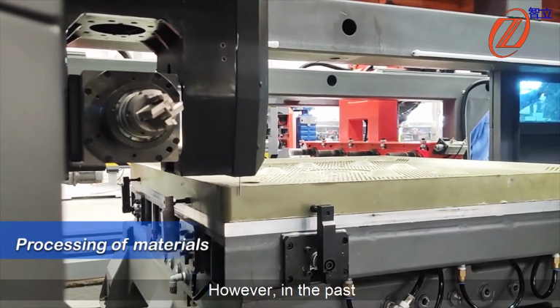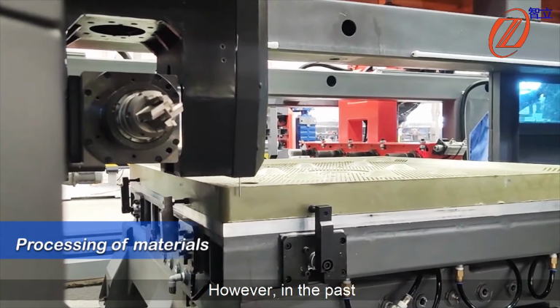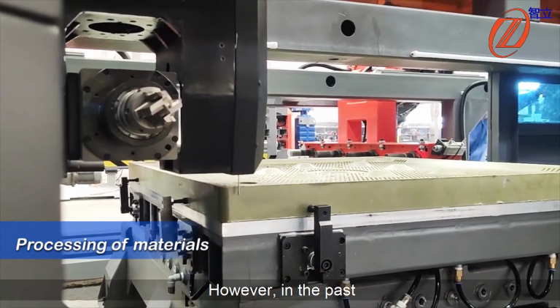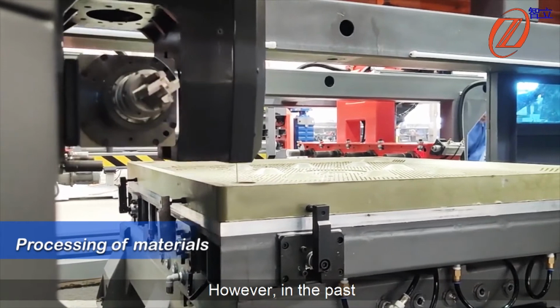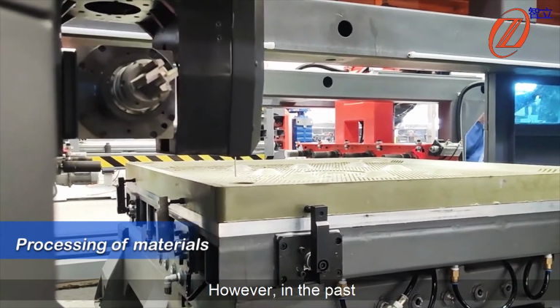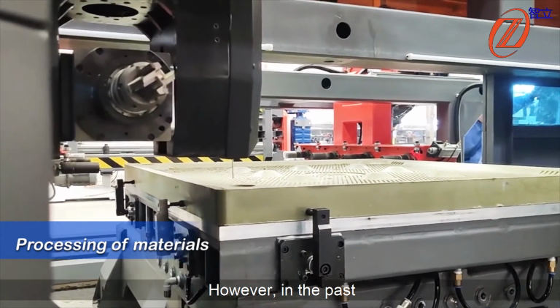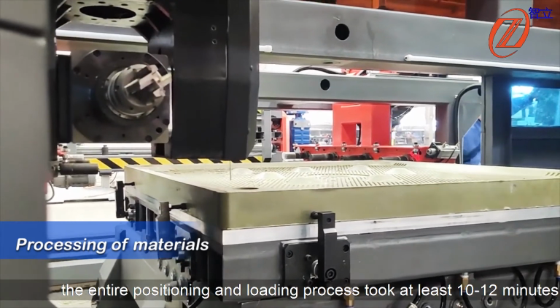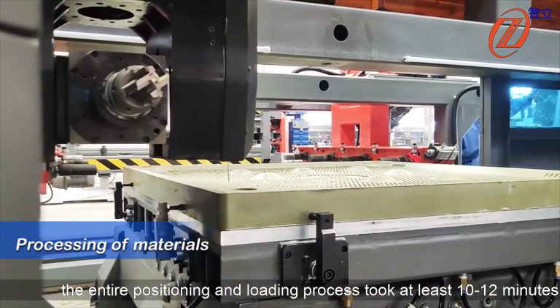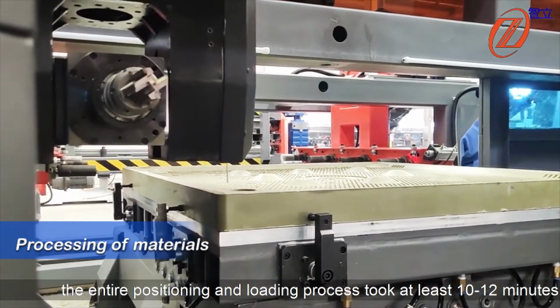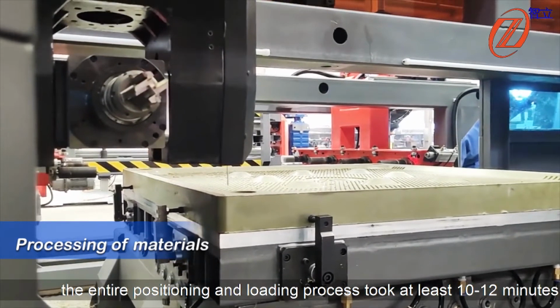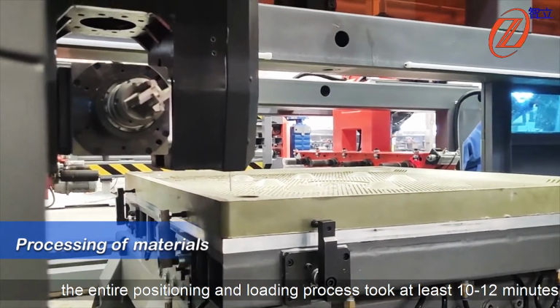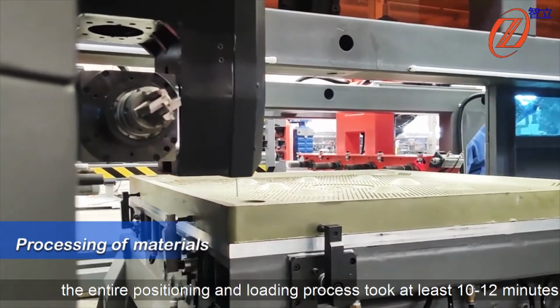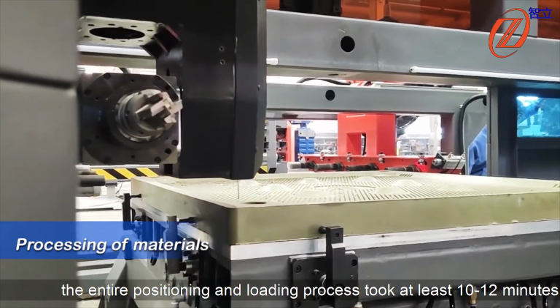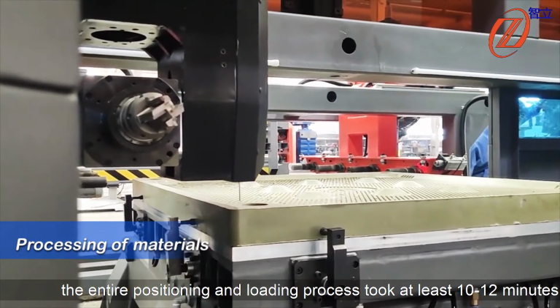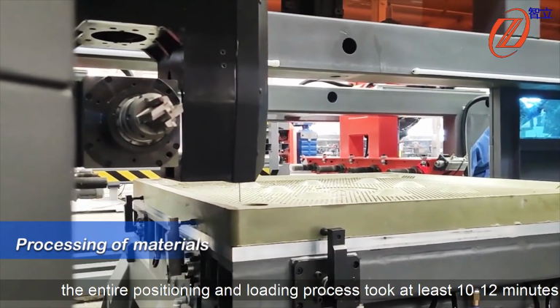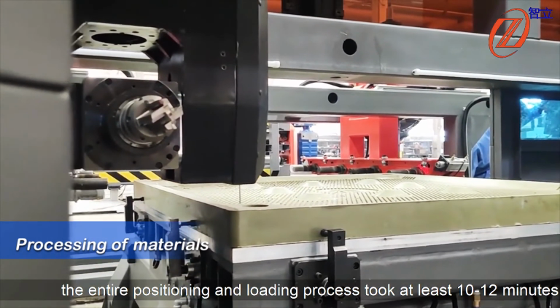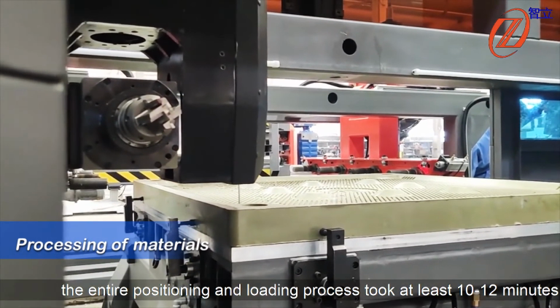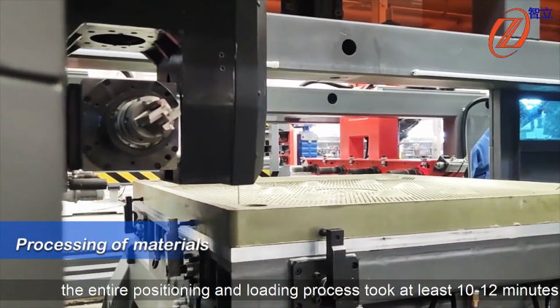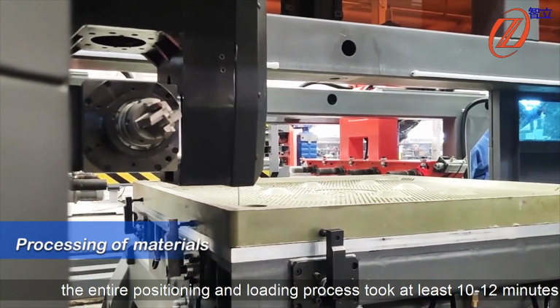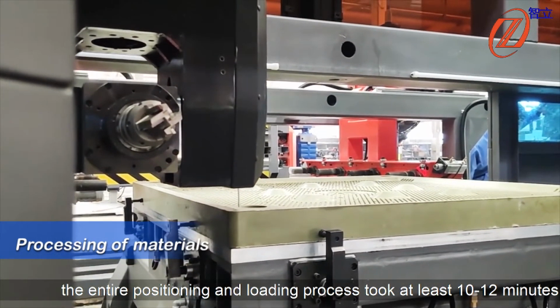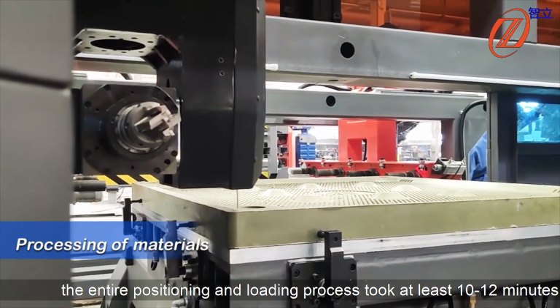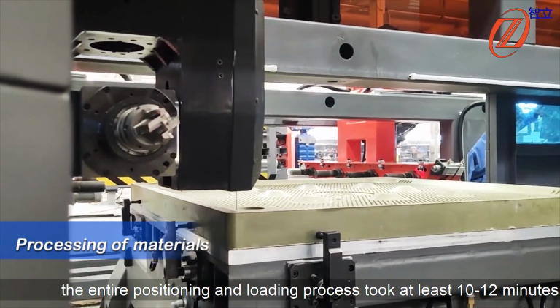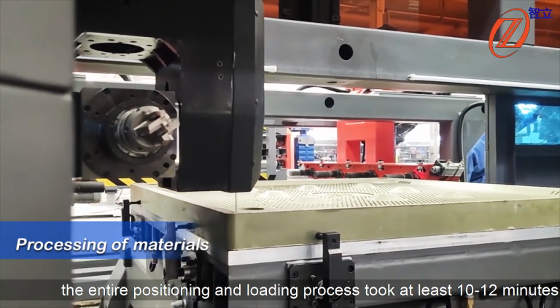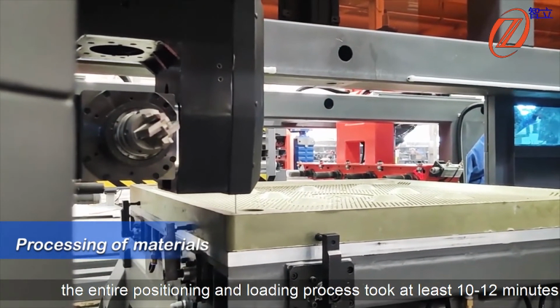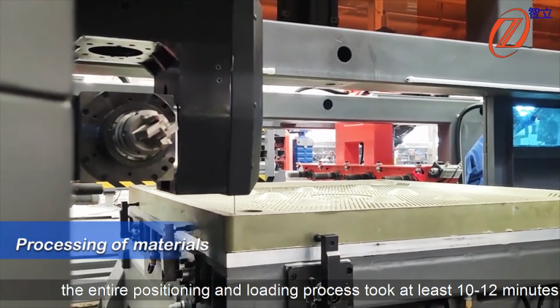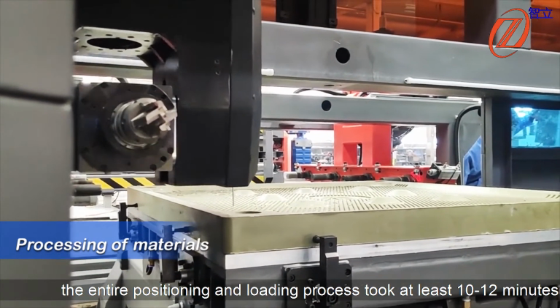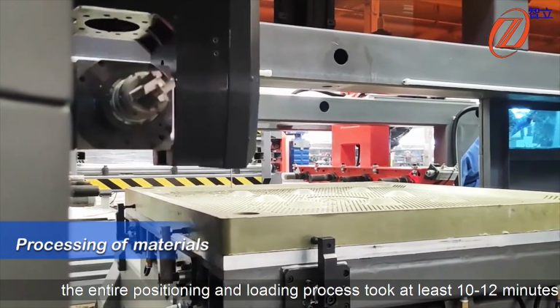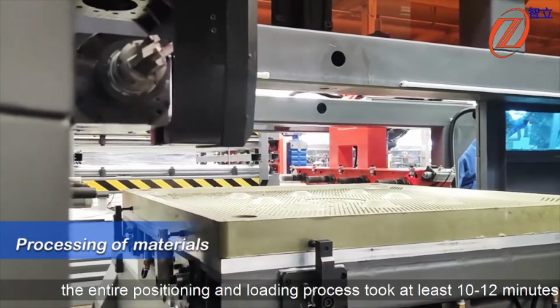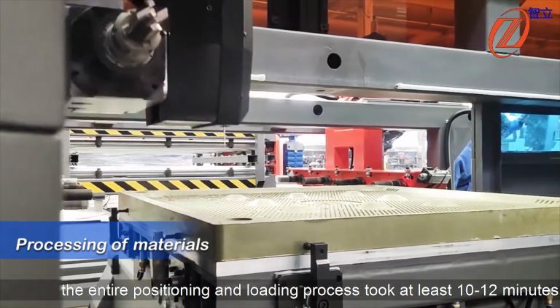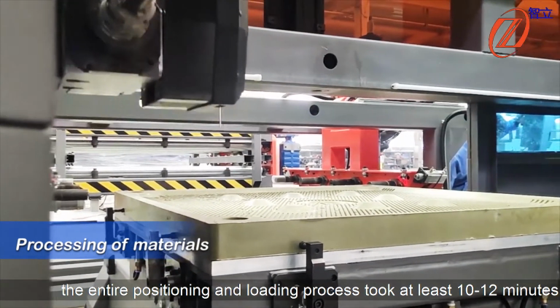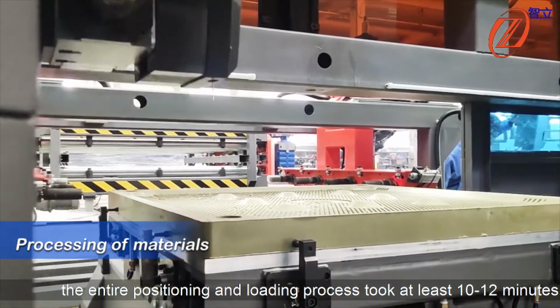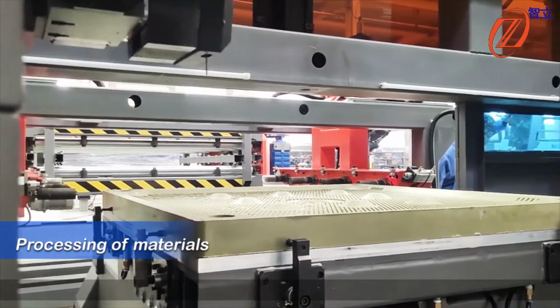However, in the past, the entire positioning and loading process took at least 10 to 12 minutes, consuming a significant amount of time.